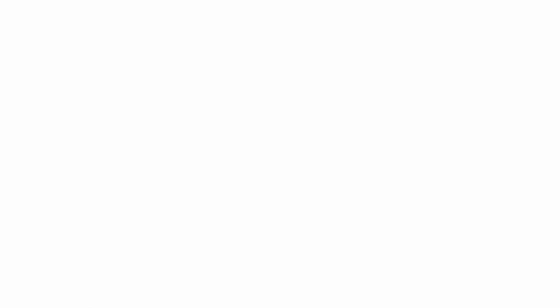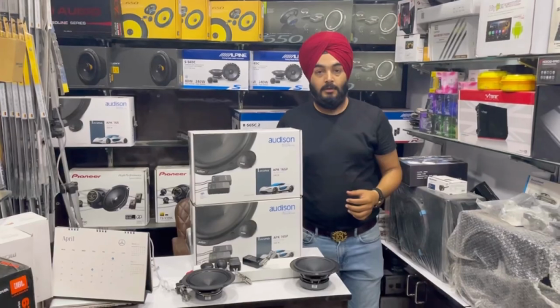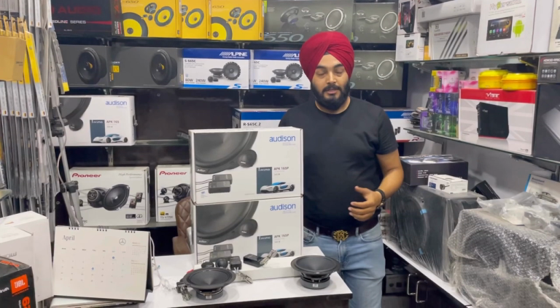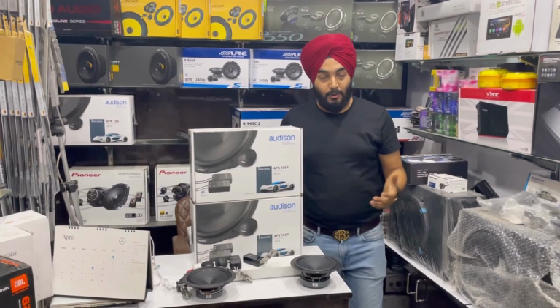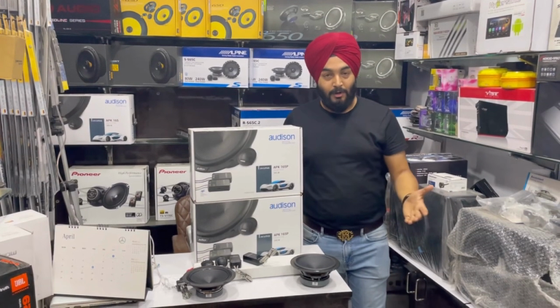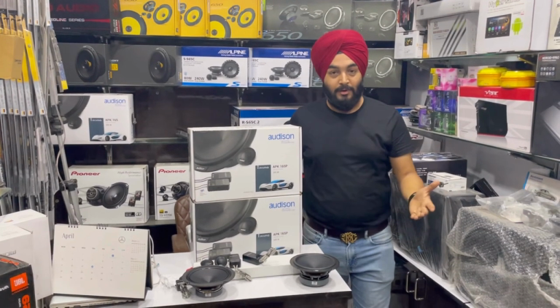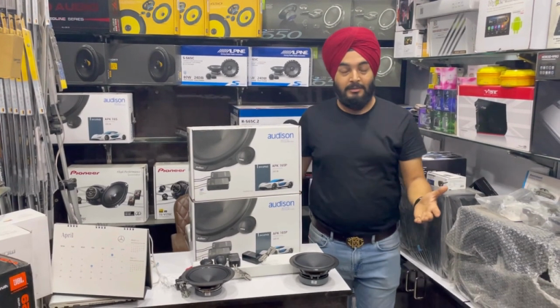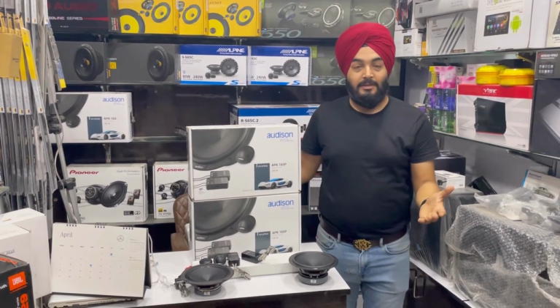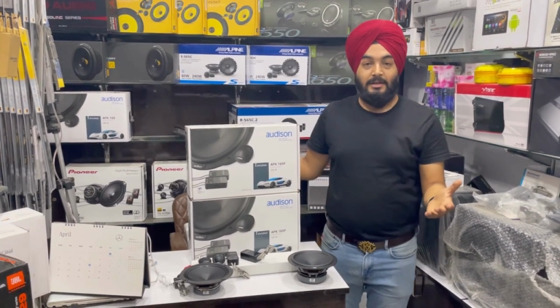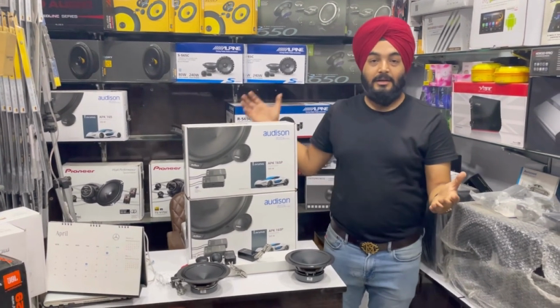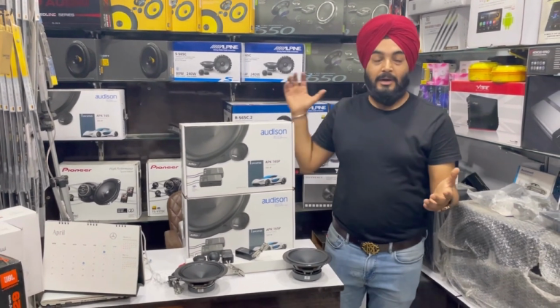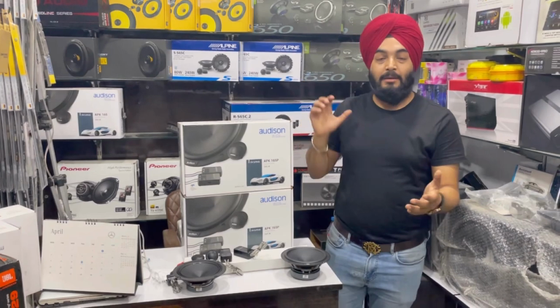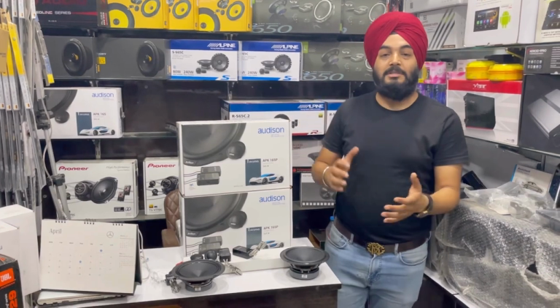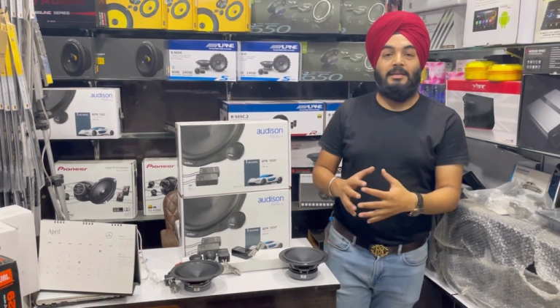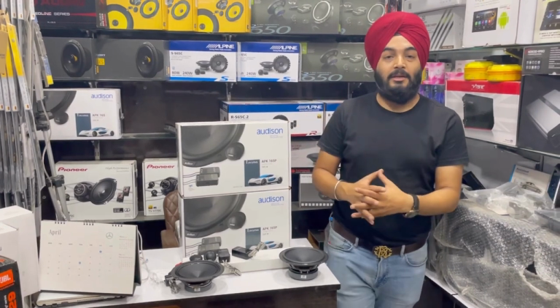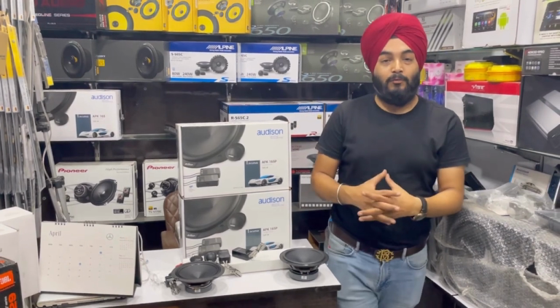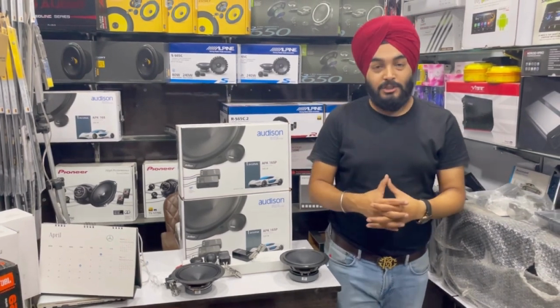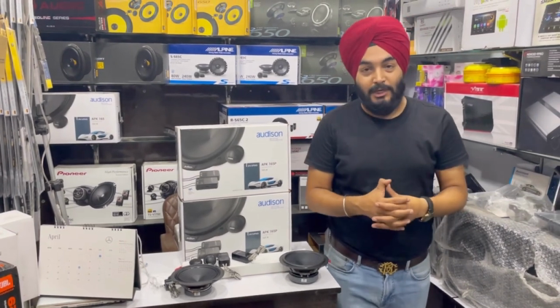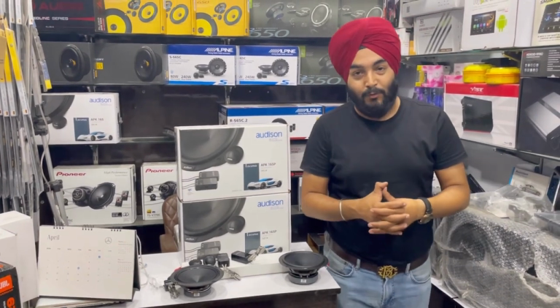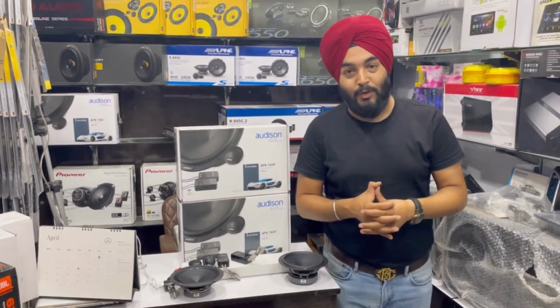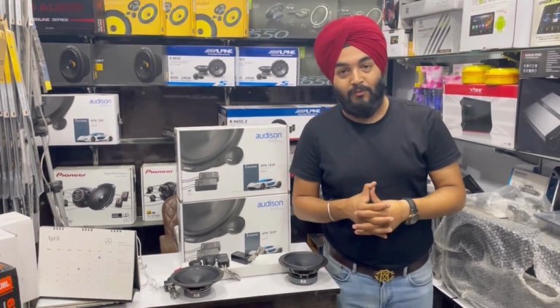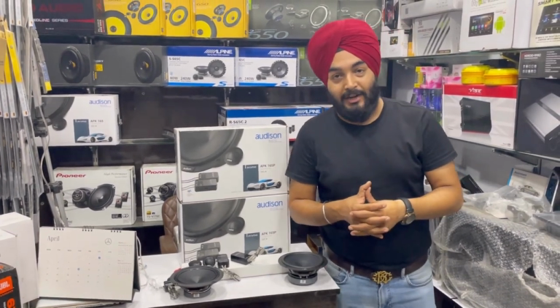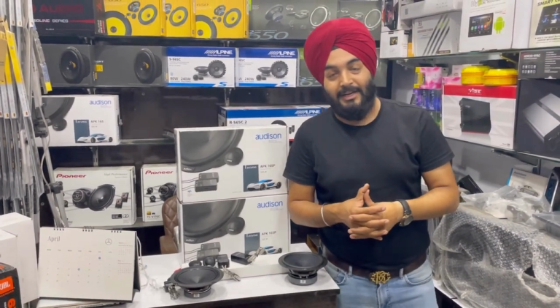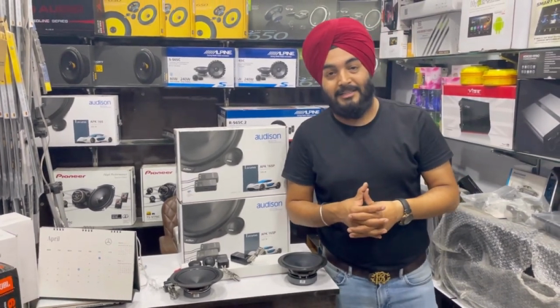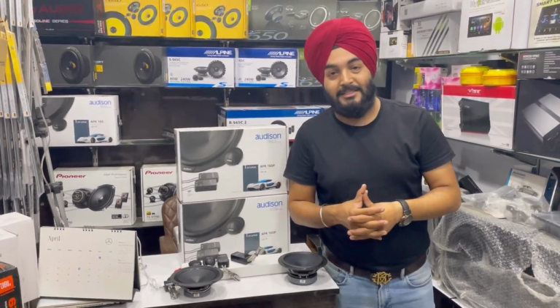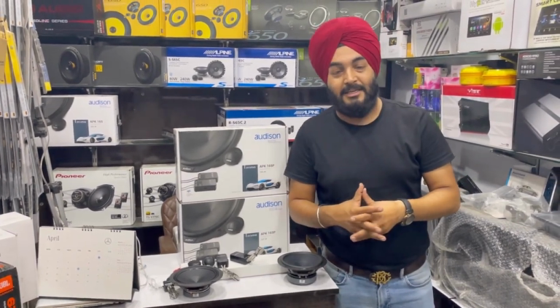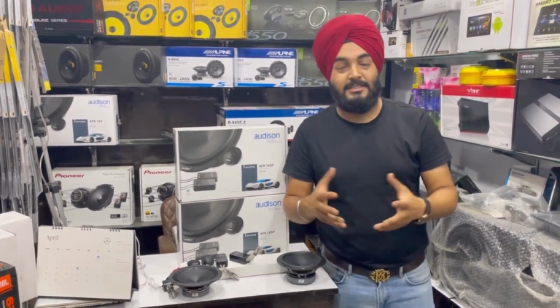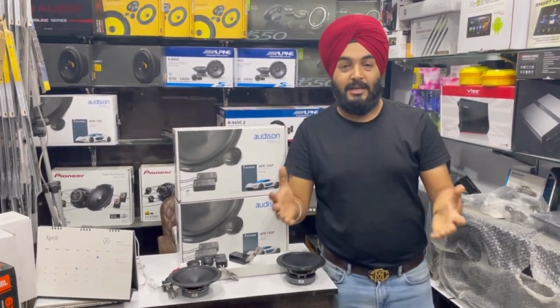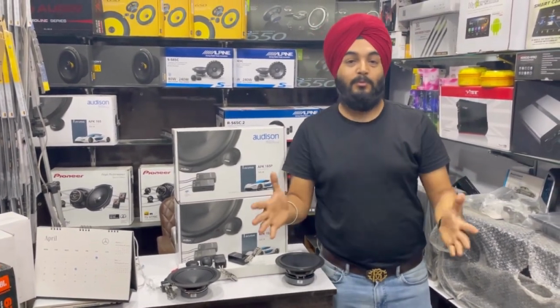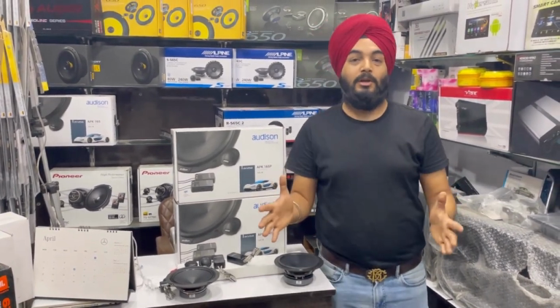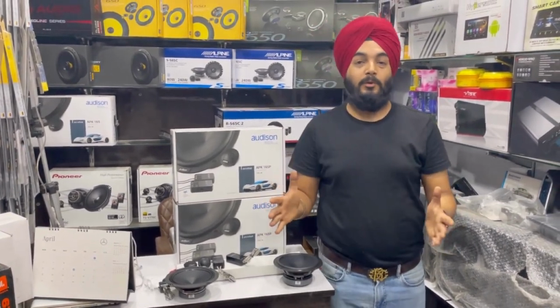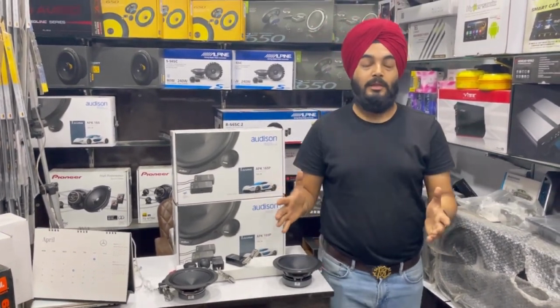Hello everyone! My name is Ginny and you are watching a new video of Ladikar Accessories, Karampura New Delhi.